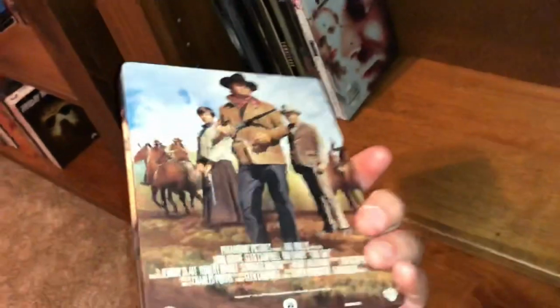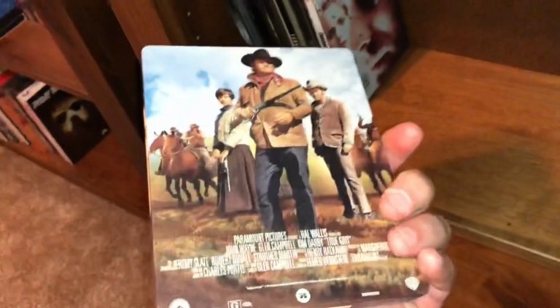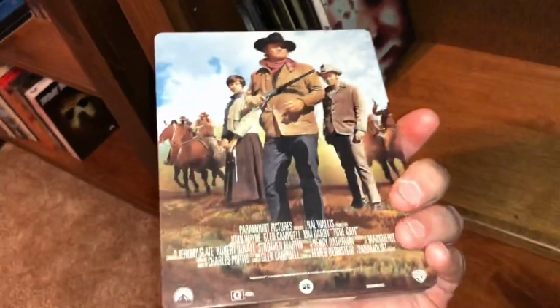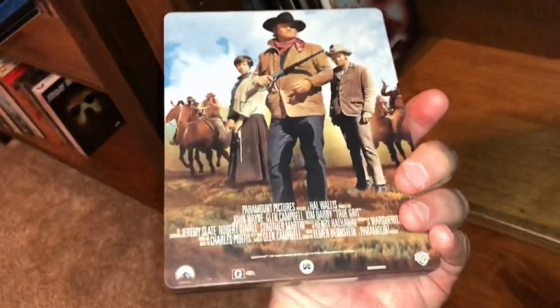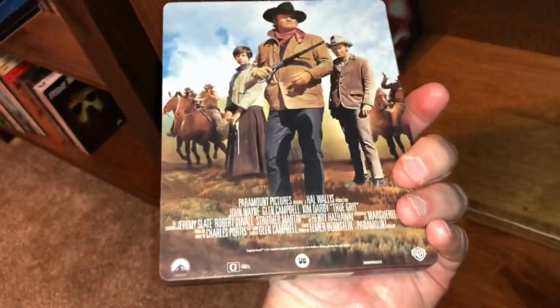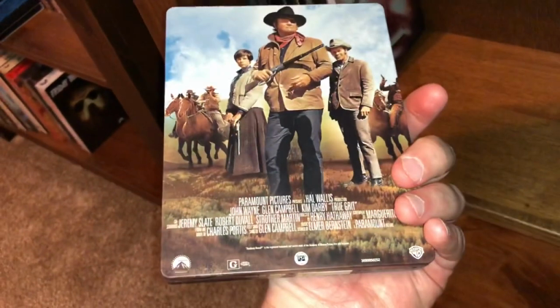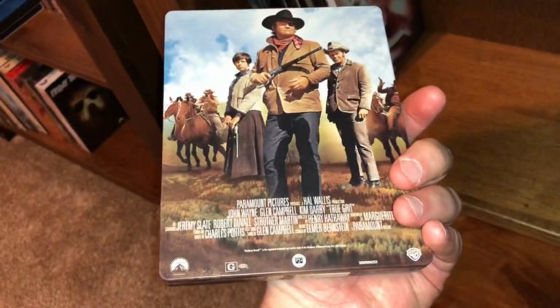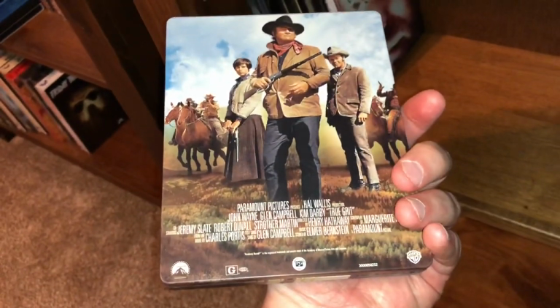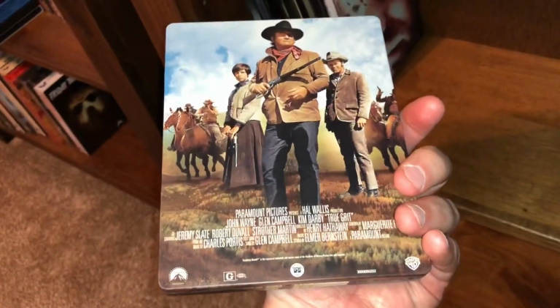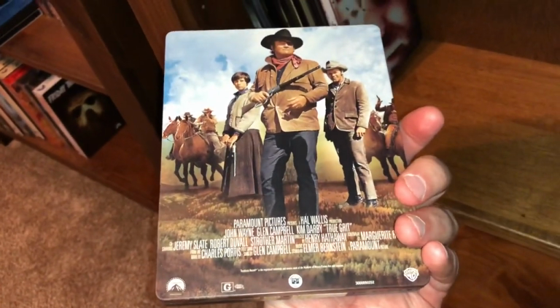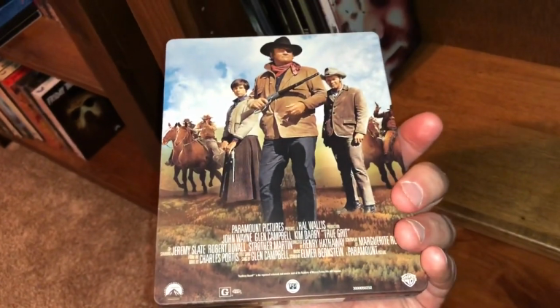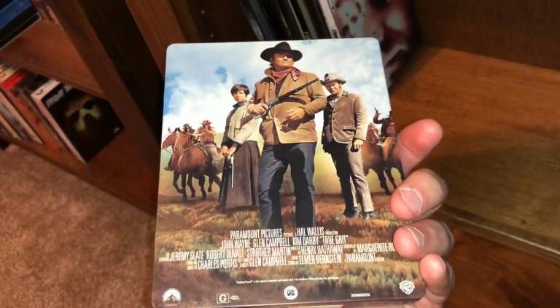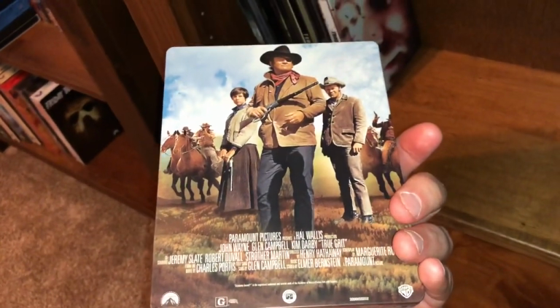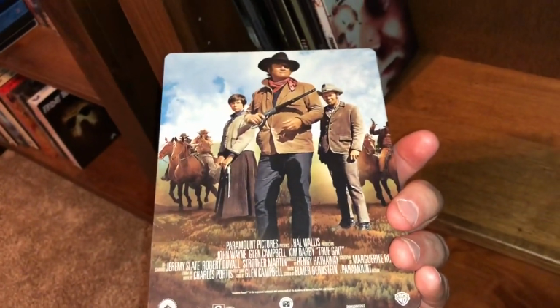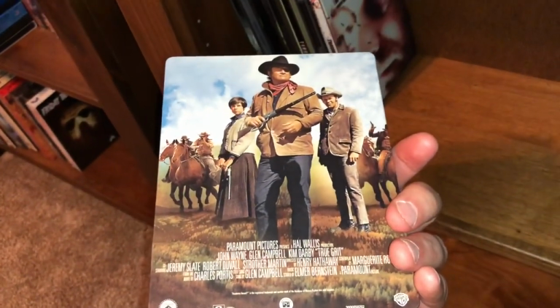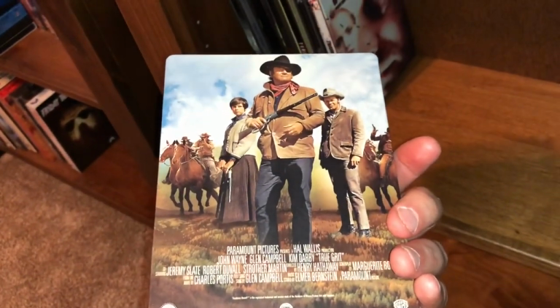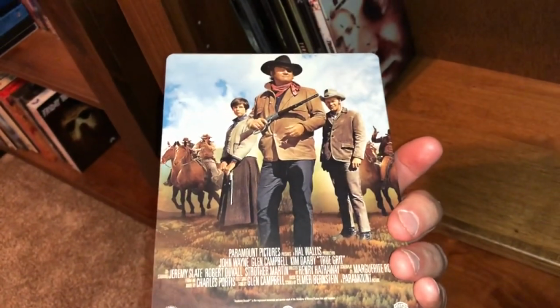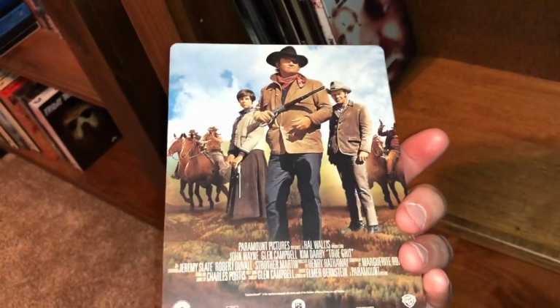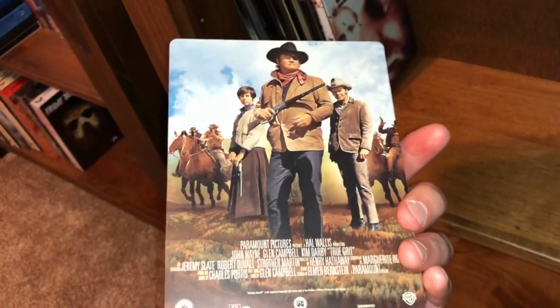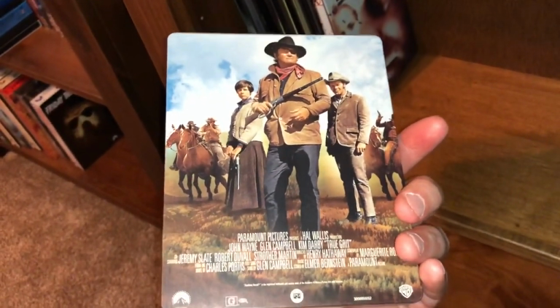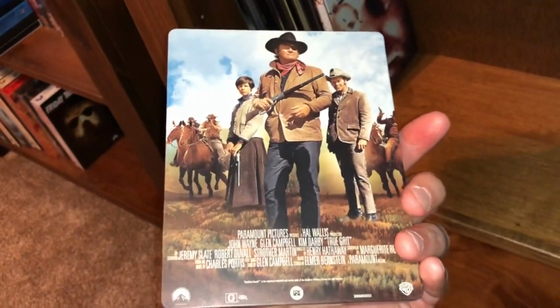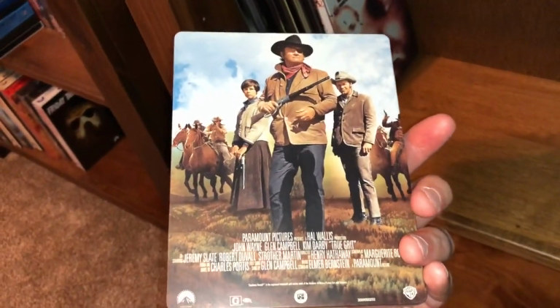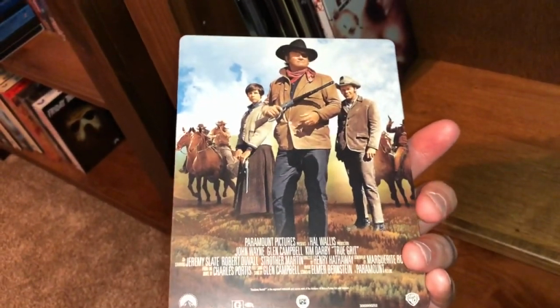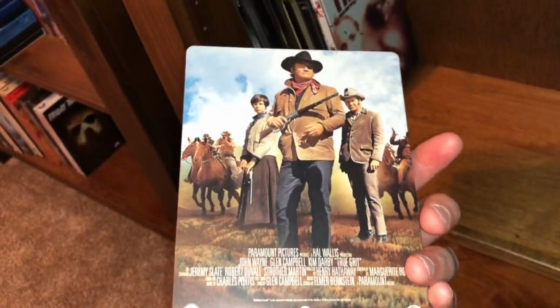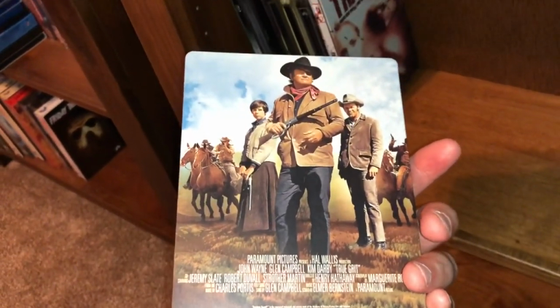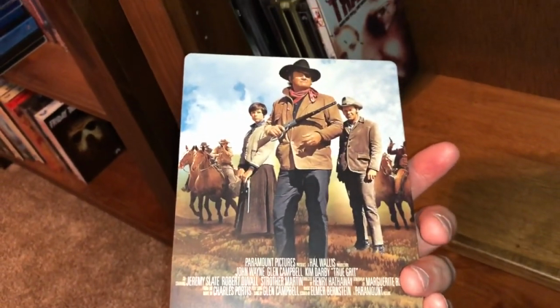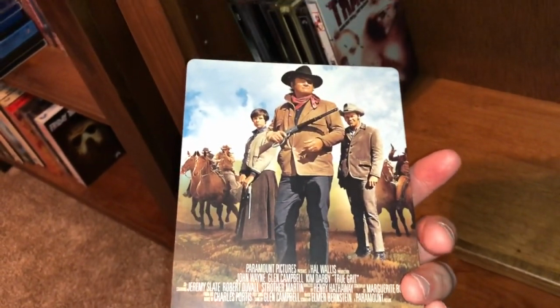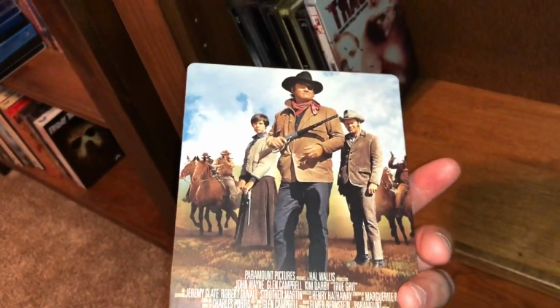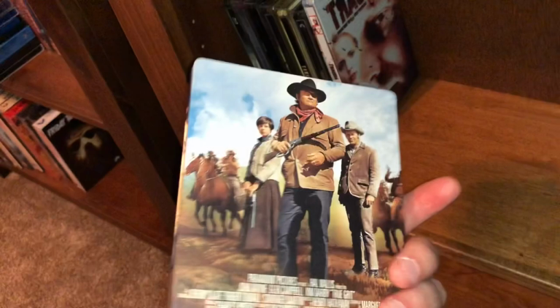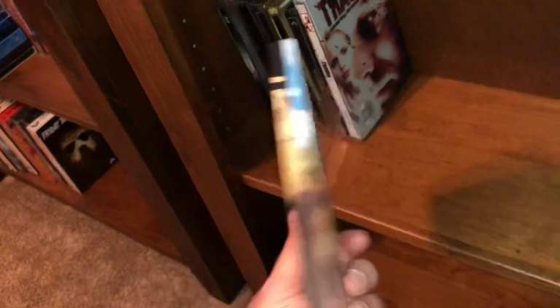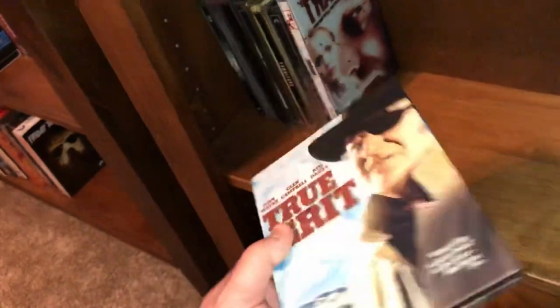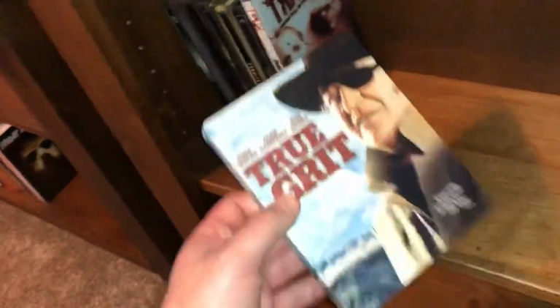Here's a western American western classic — True Grit, the original starring the Duke, John Wayne. Excellent movie.